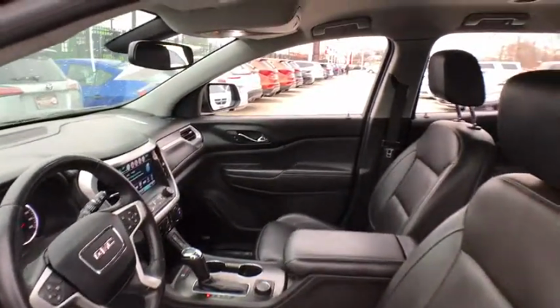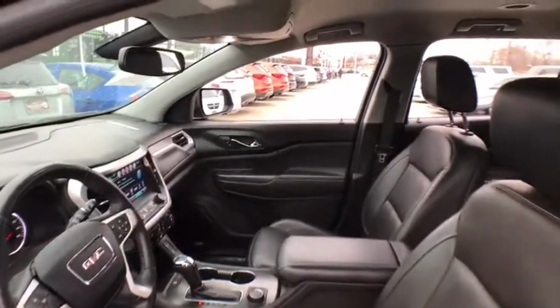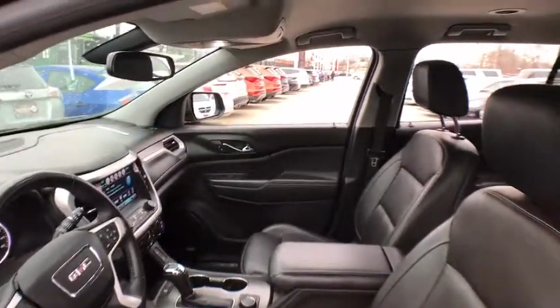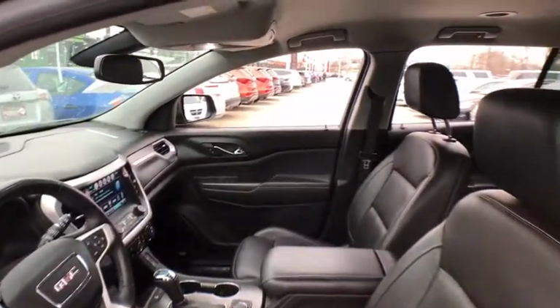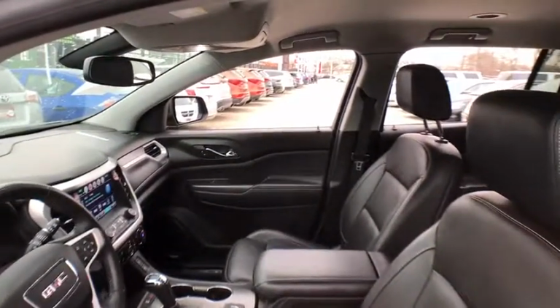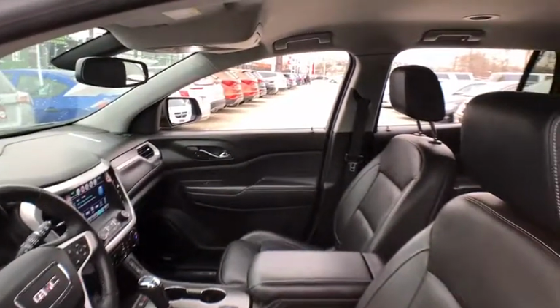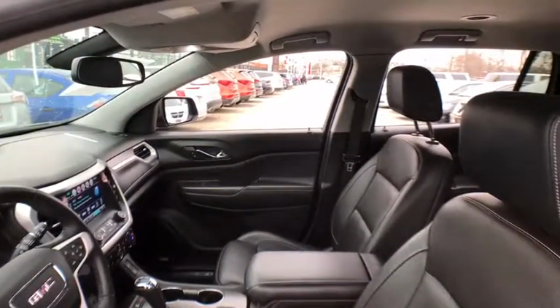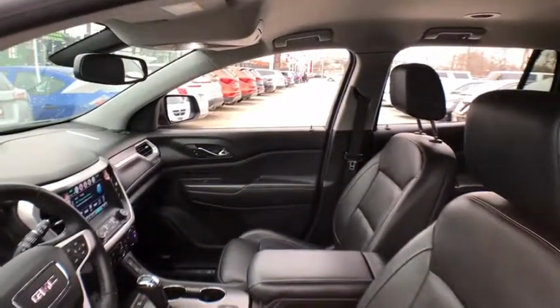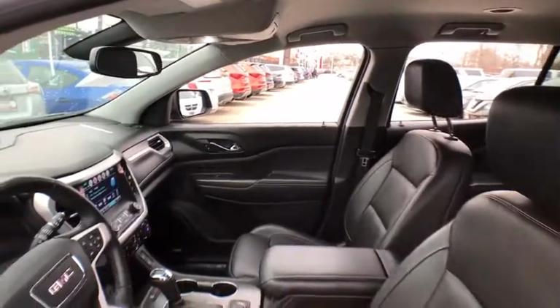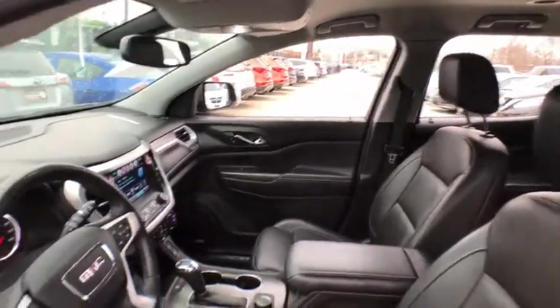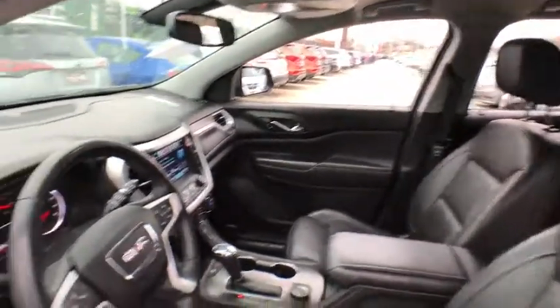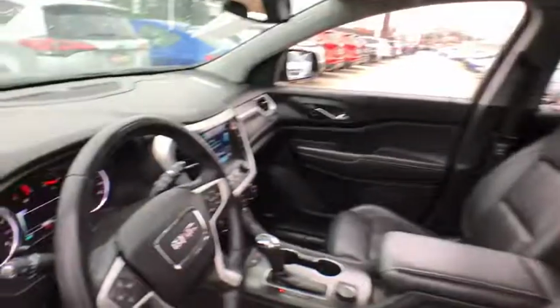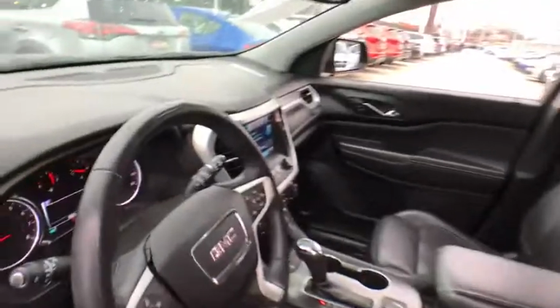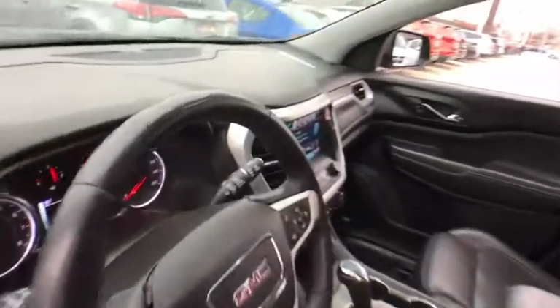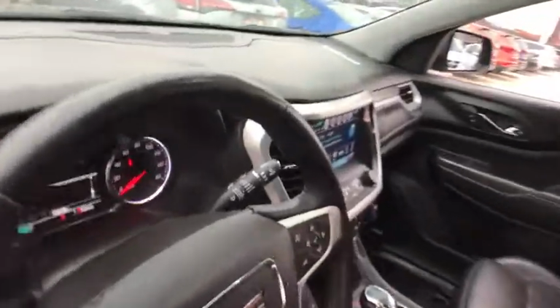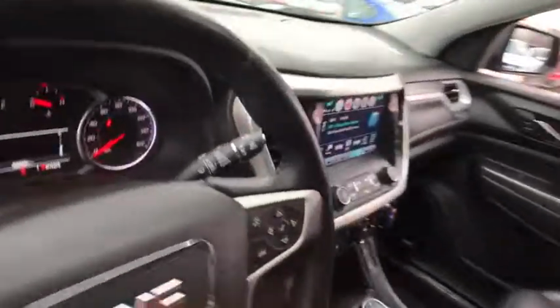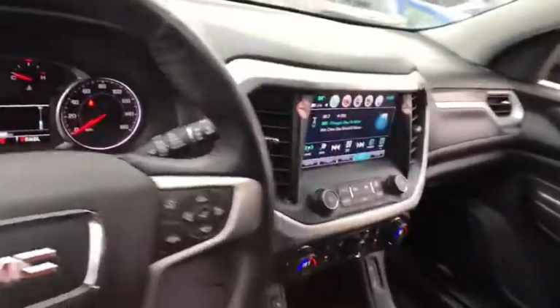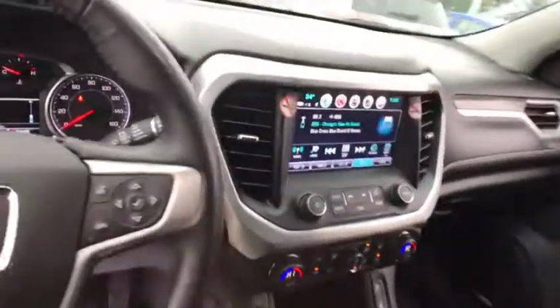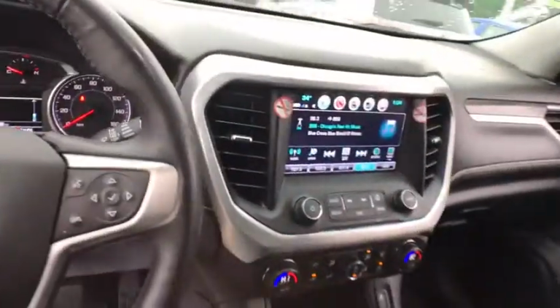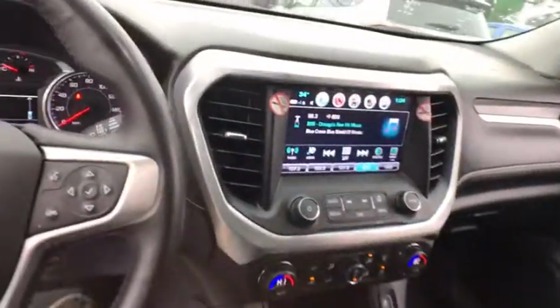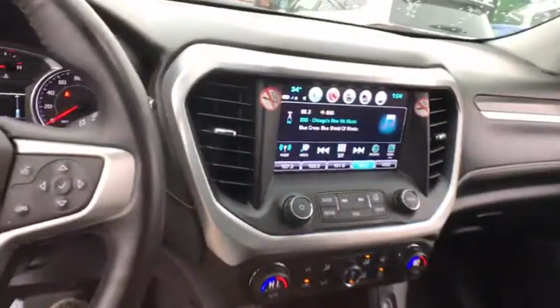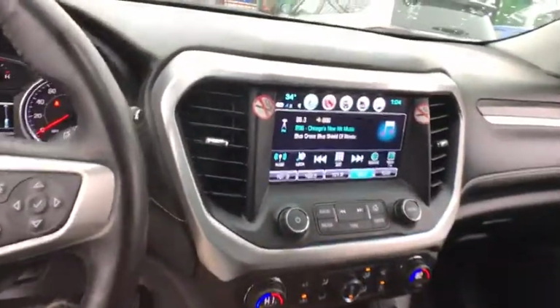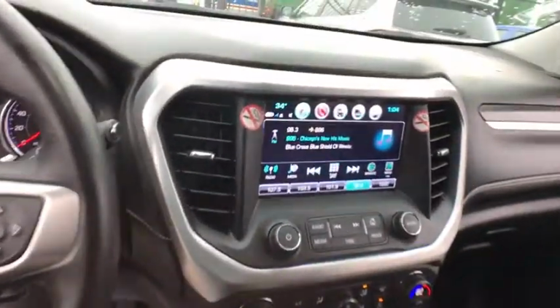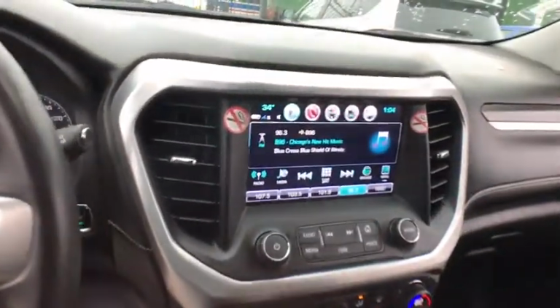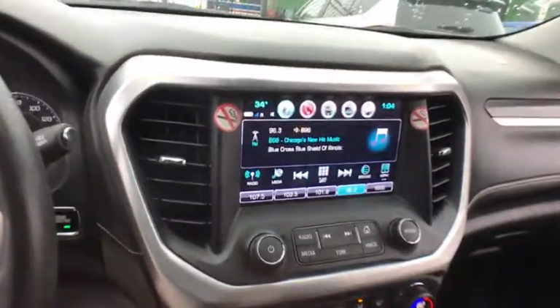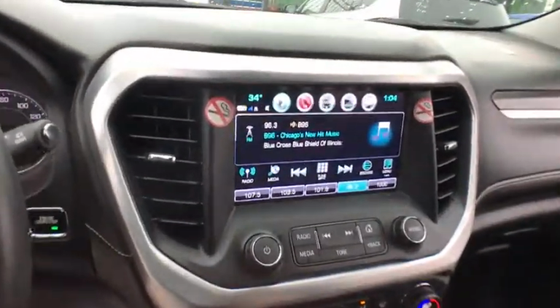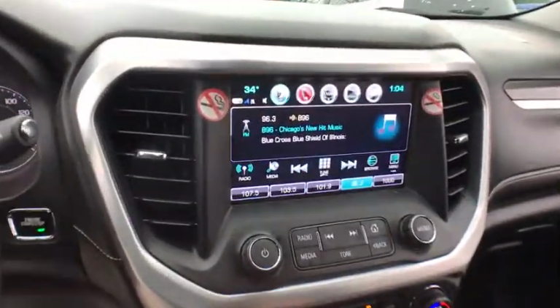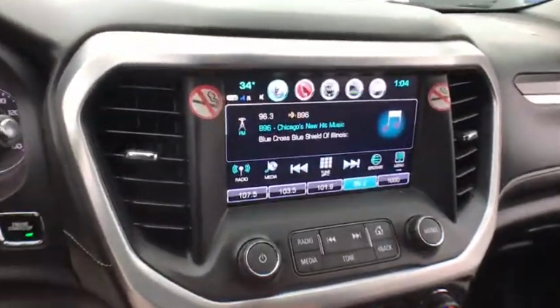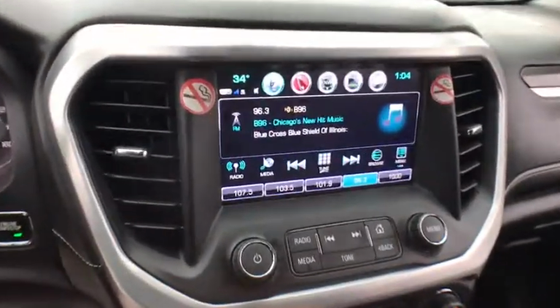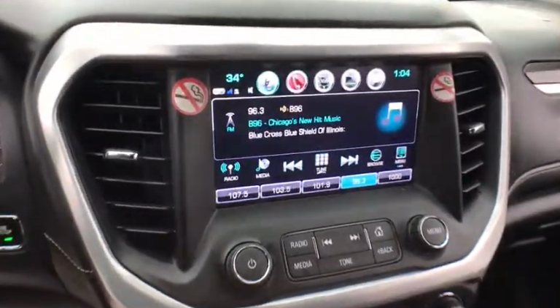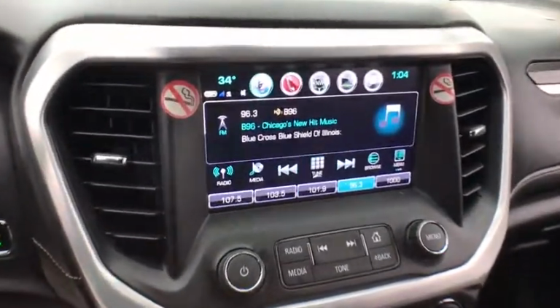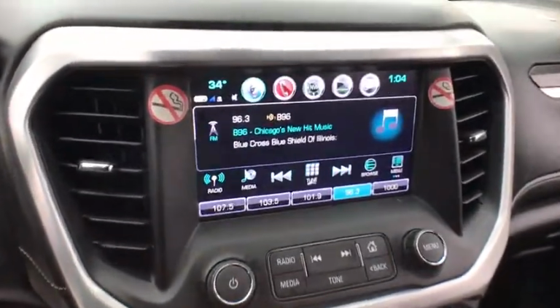Auto dimming rear view mirror, rear defrost, universal garage door opener. Come see the car for yourself.